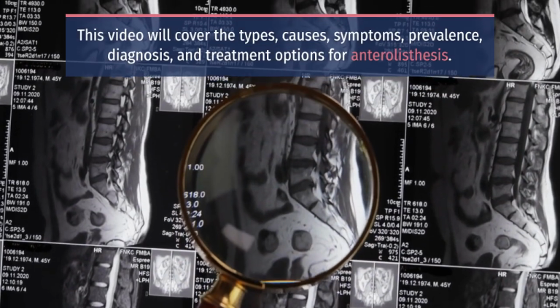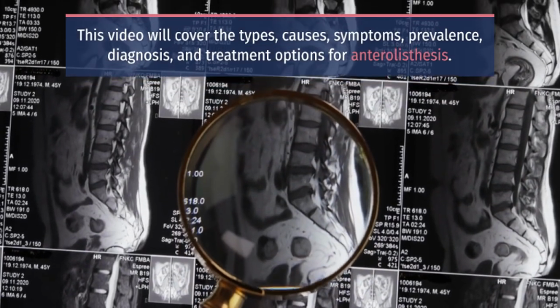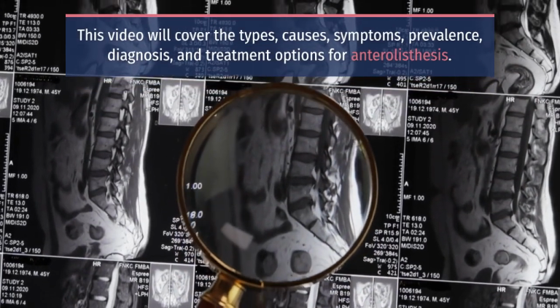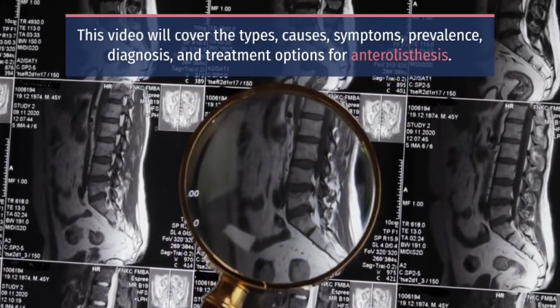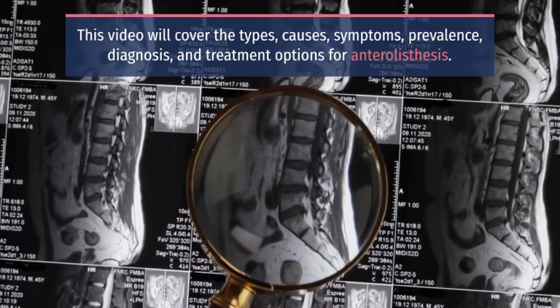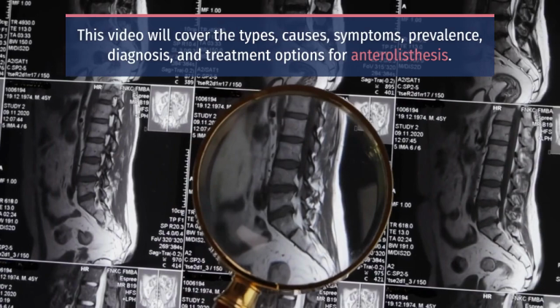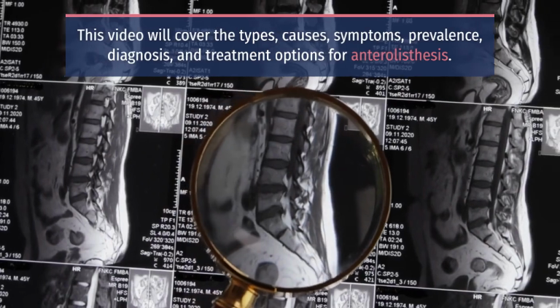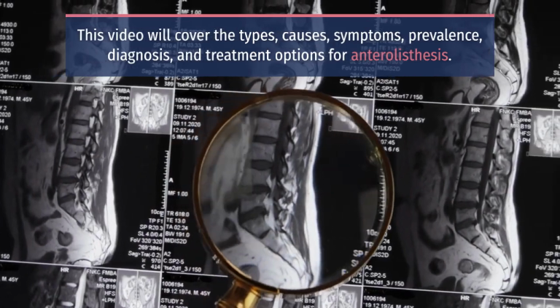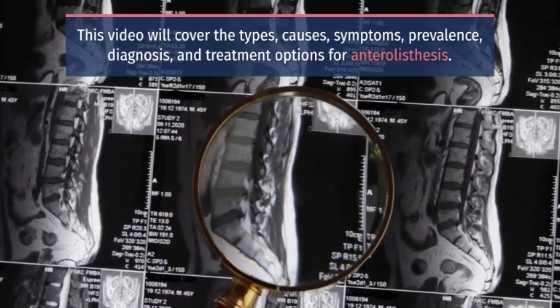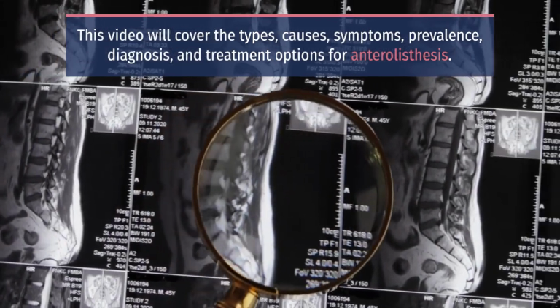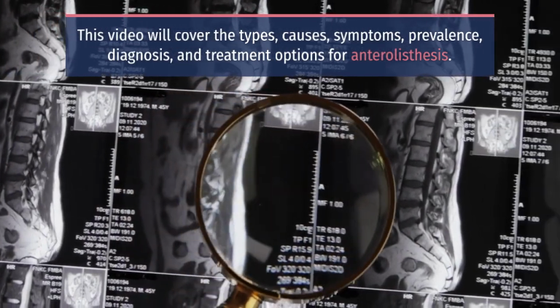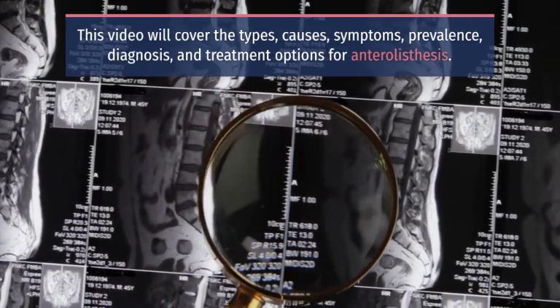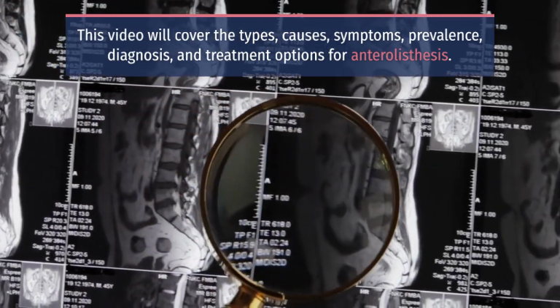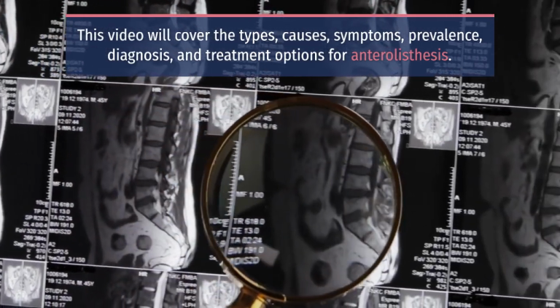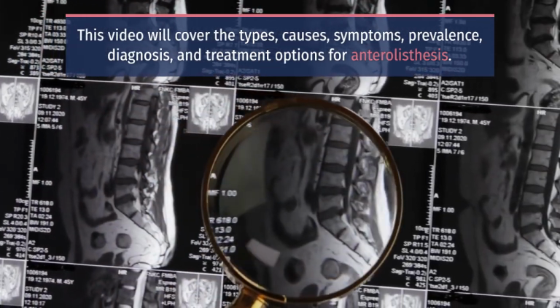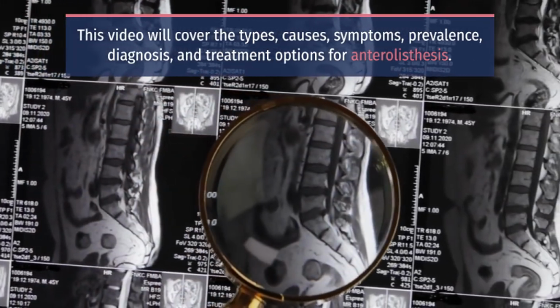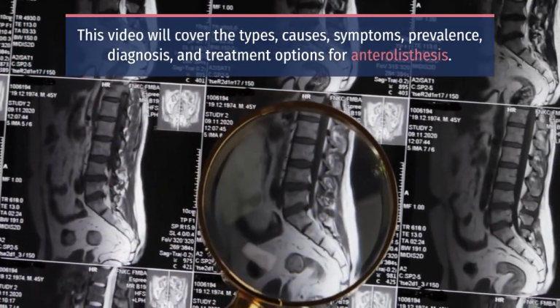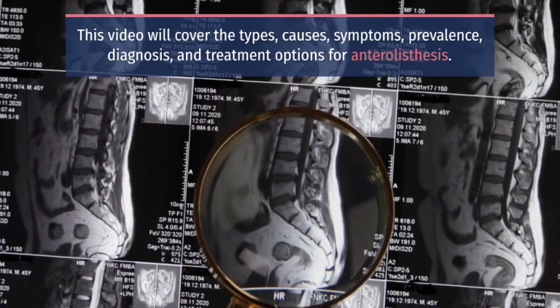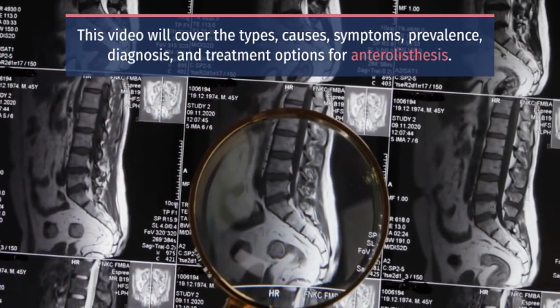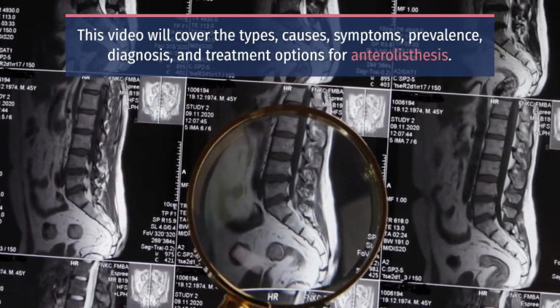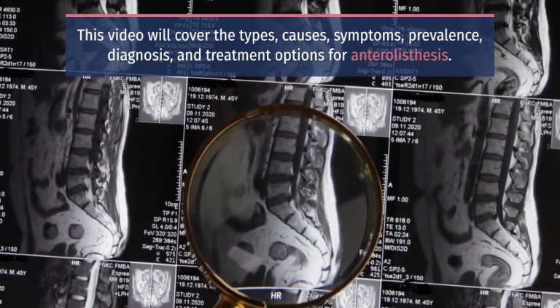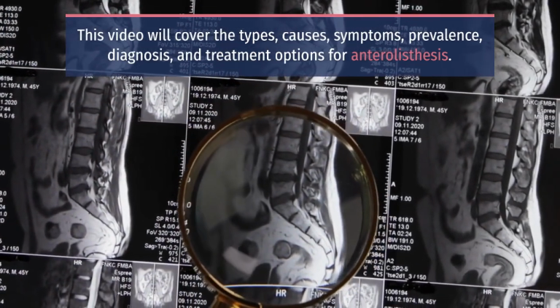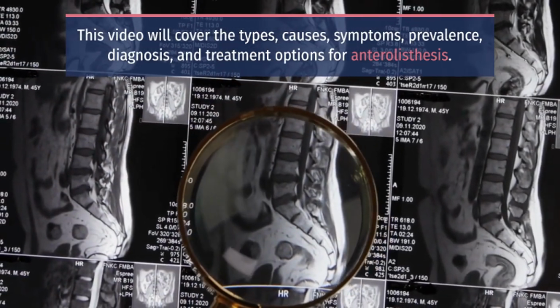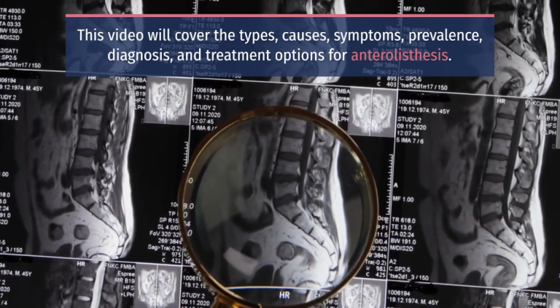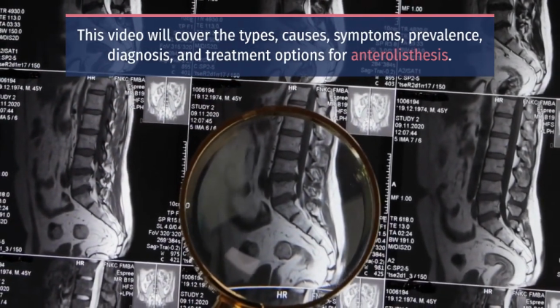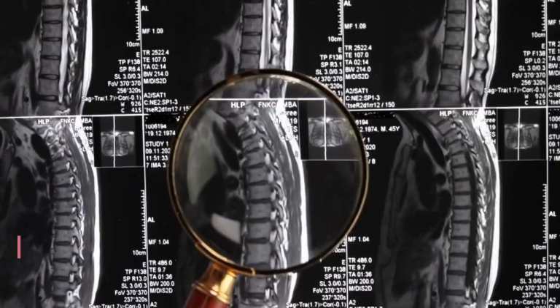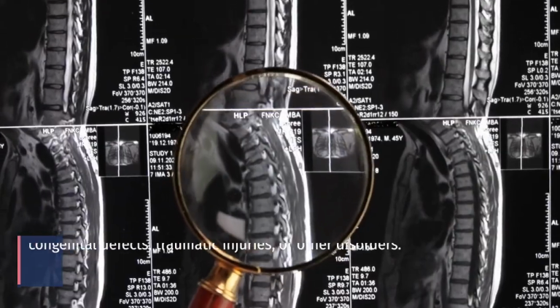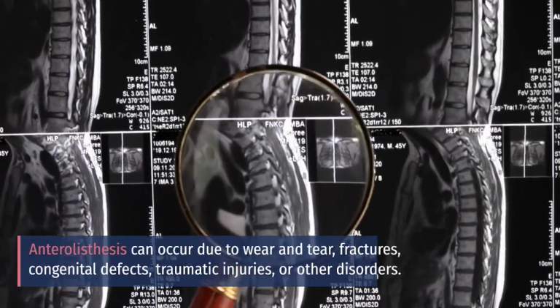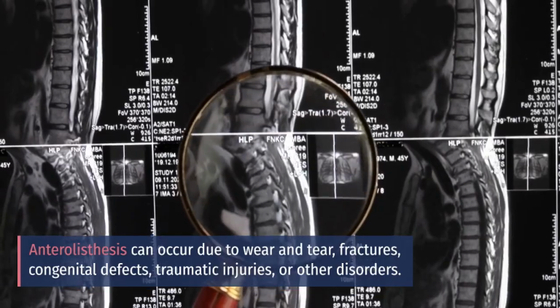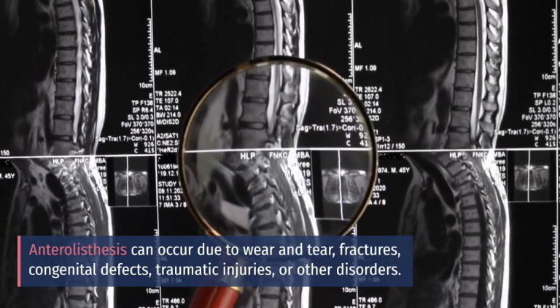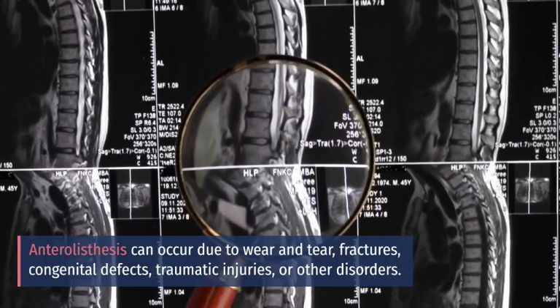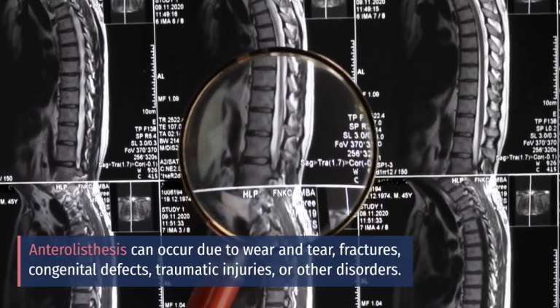This video will cover the types, causes, symptoms, prevalence, diagnosis, and treatment options for anterolysthesis.